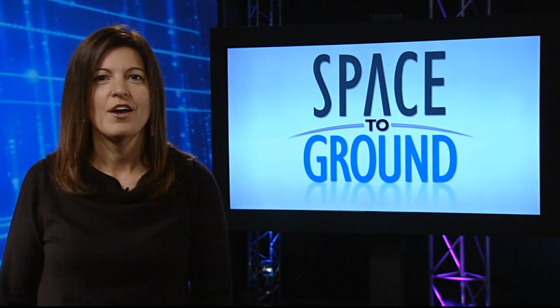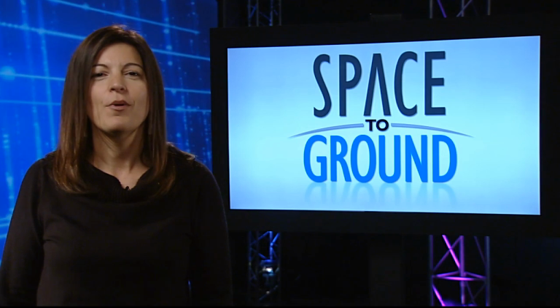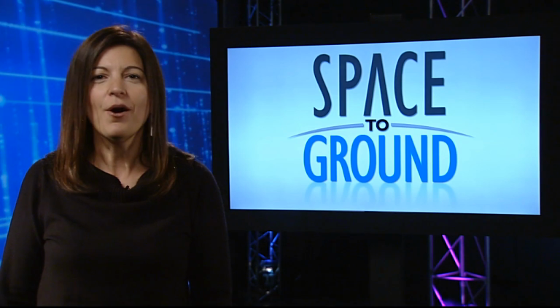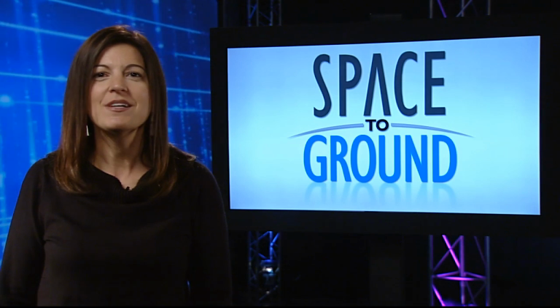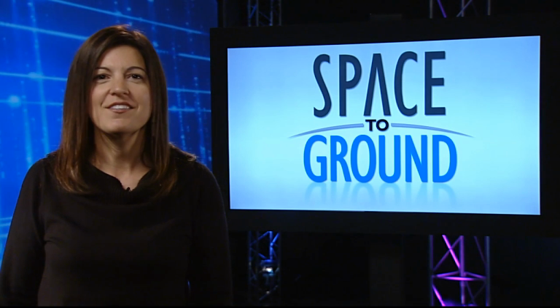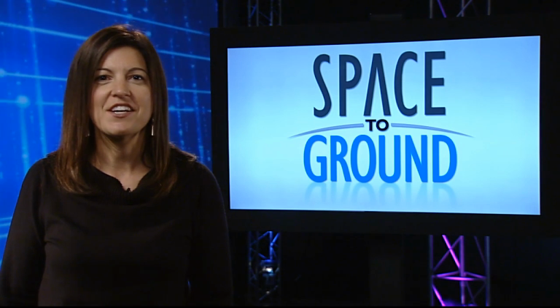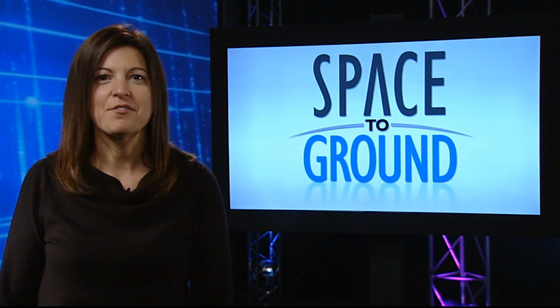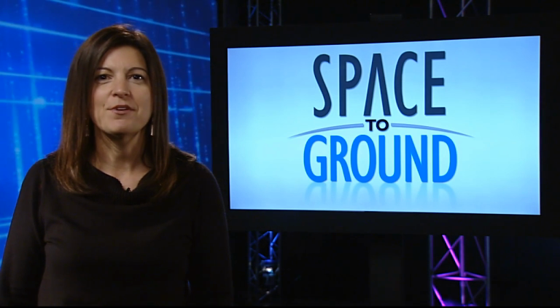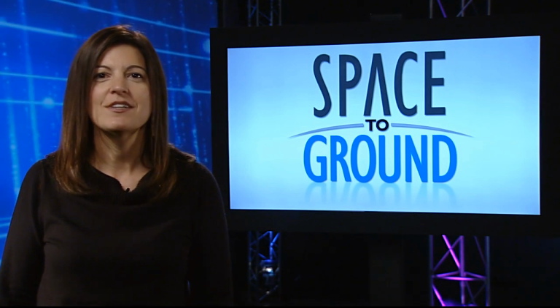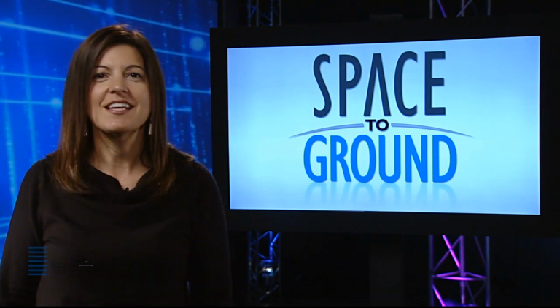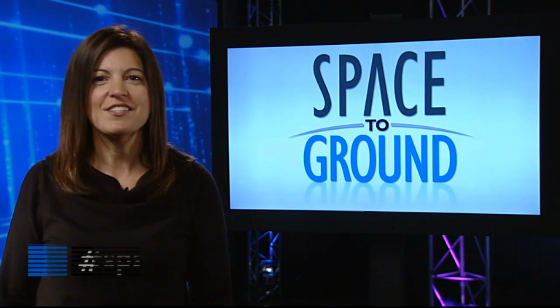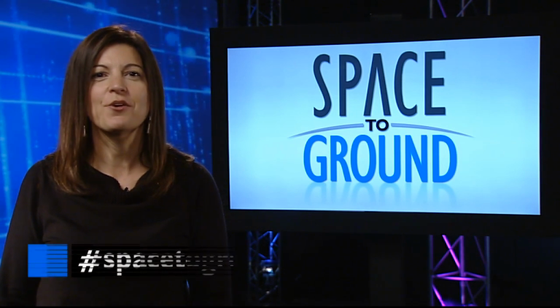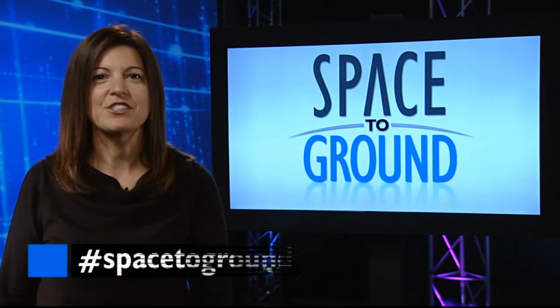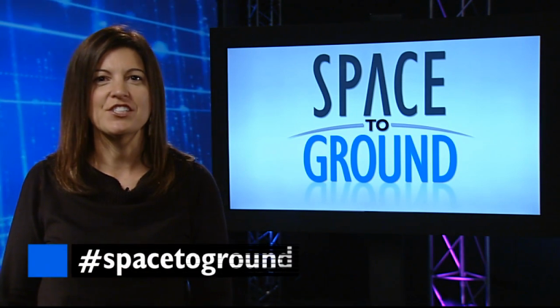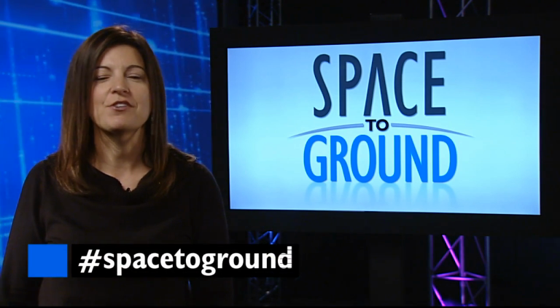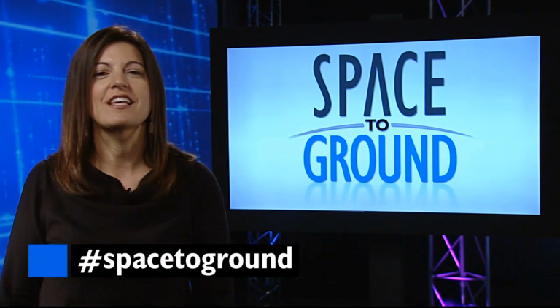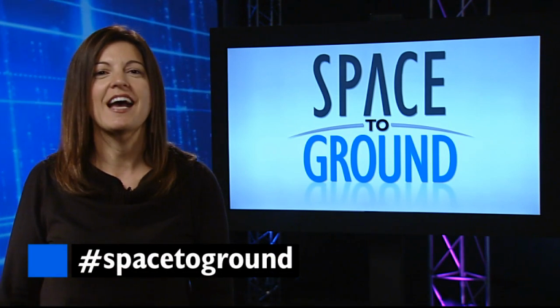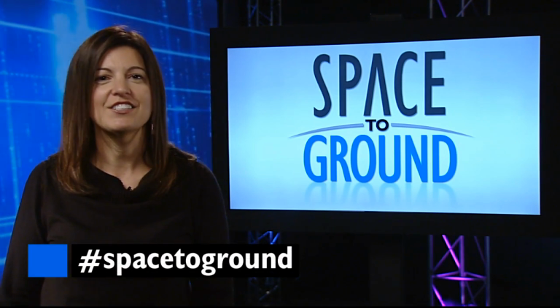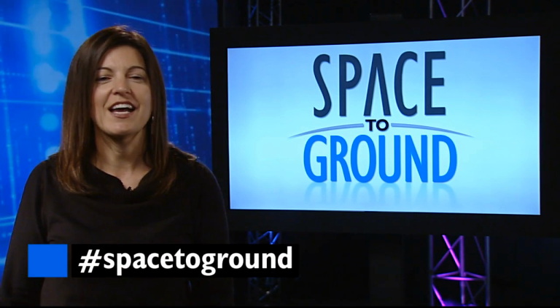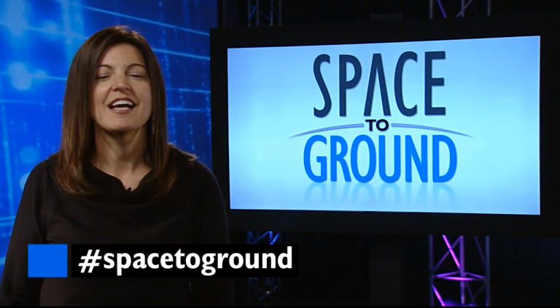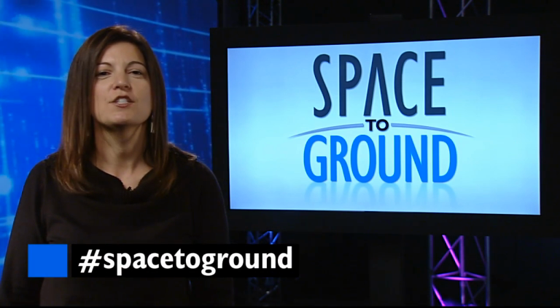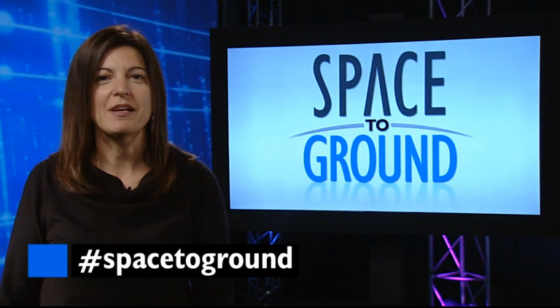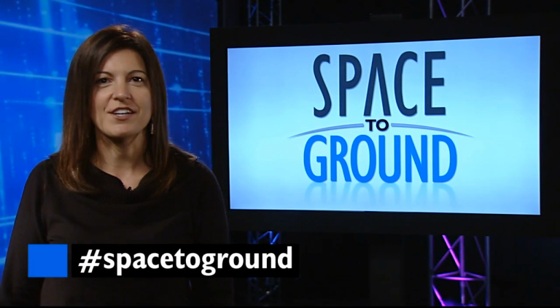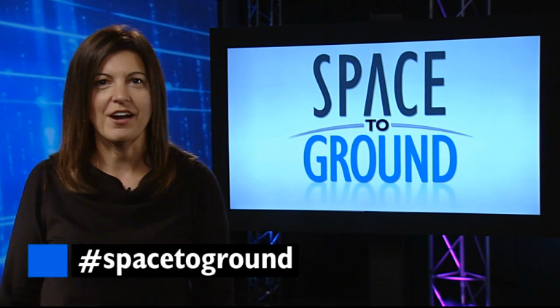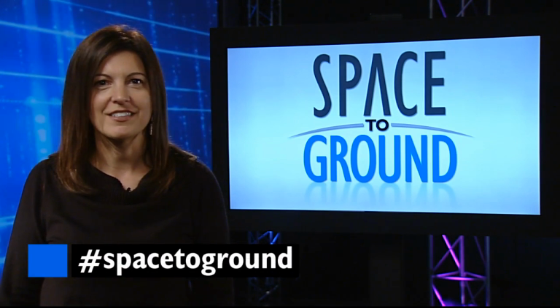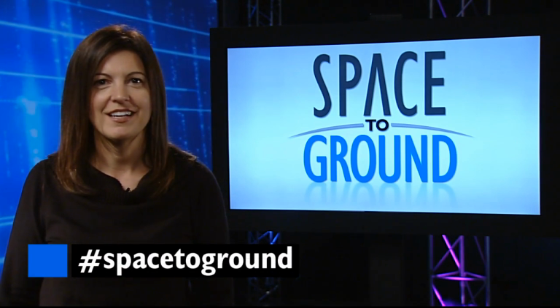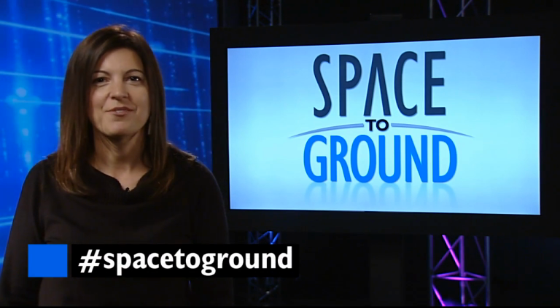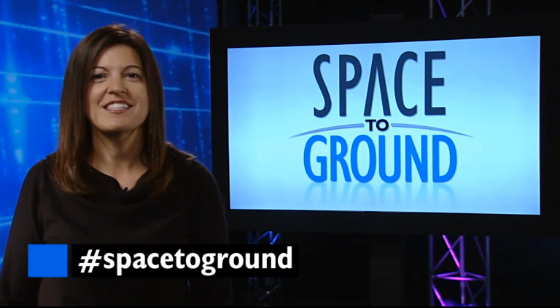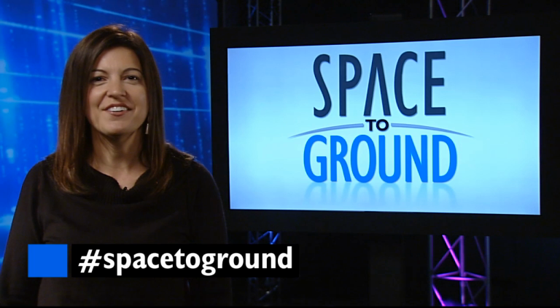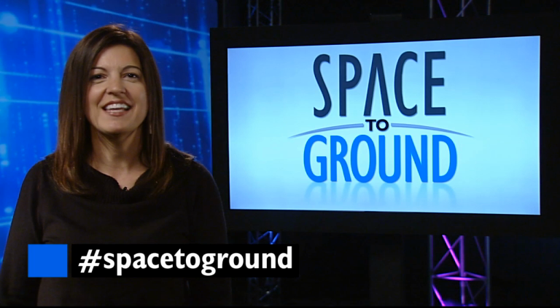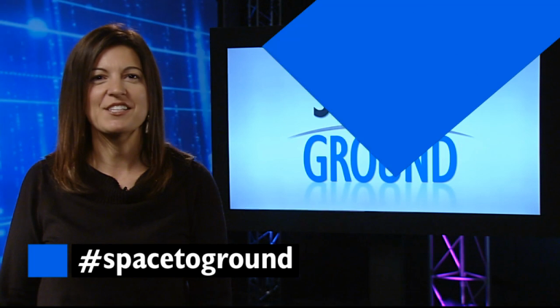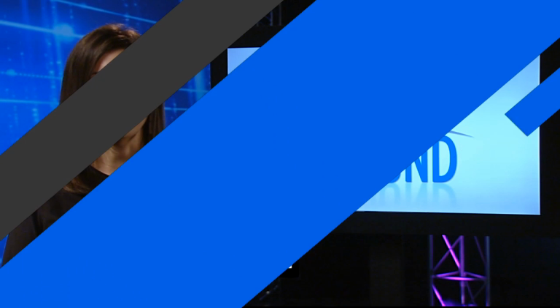We always love to hear from you. Send us your questions using the hashtag Space to Ground. We'll see you again next week.